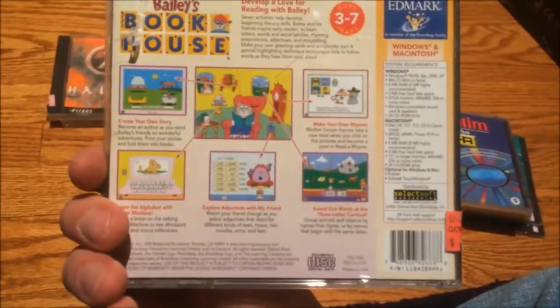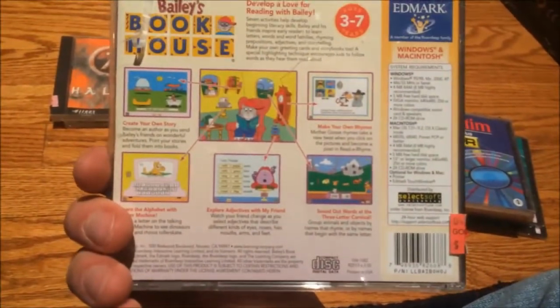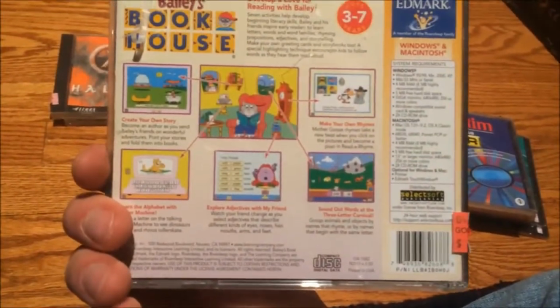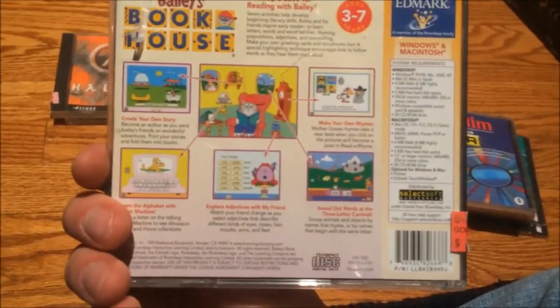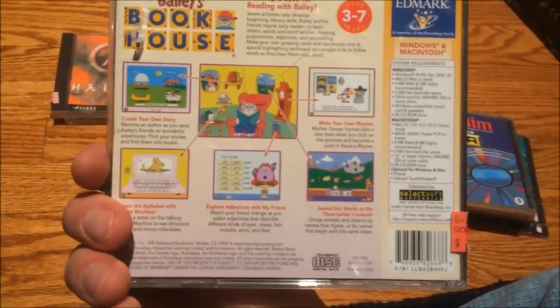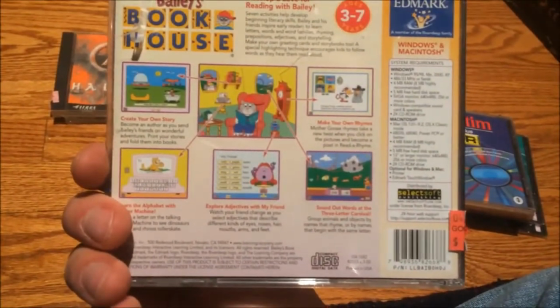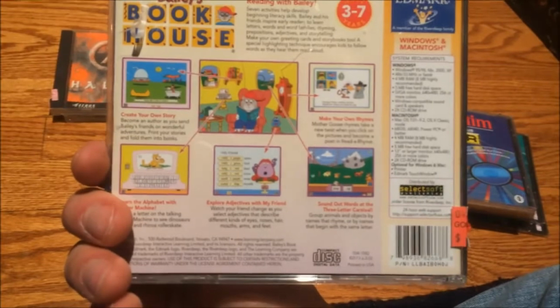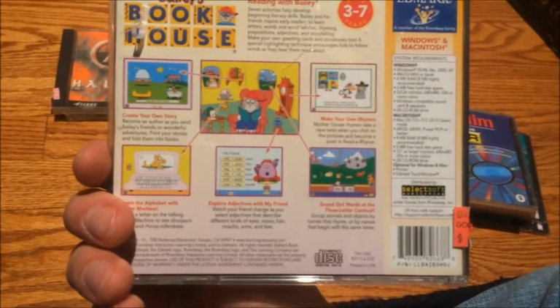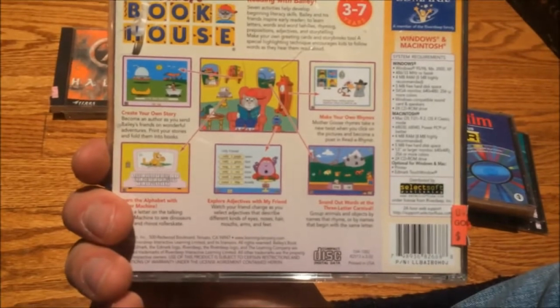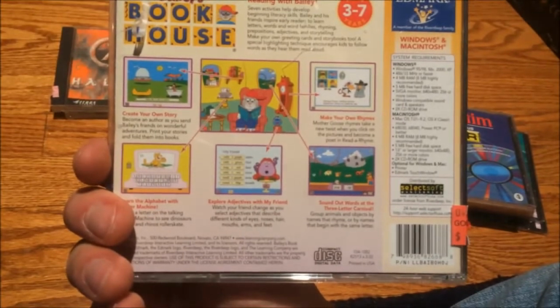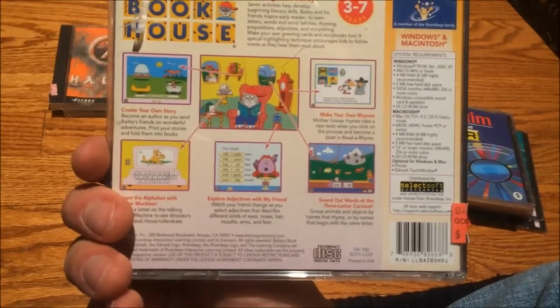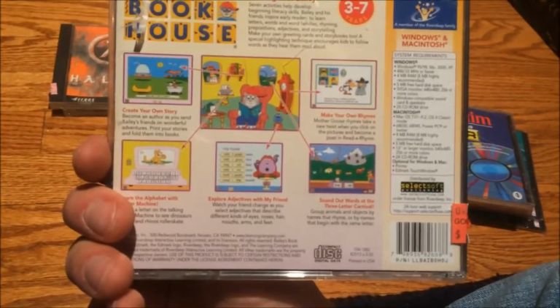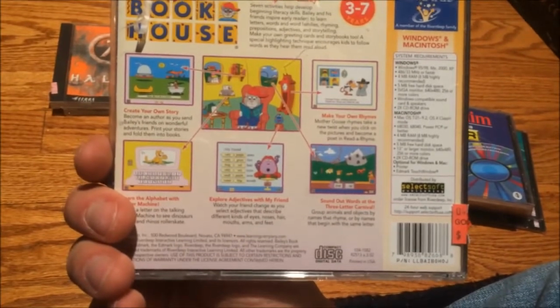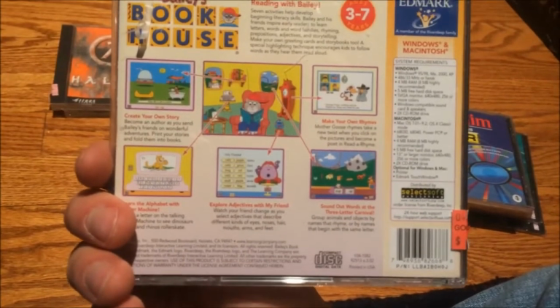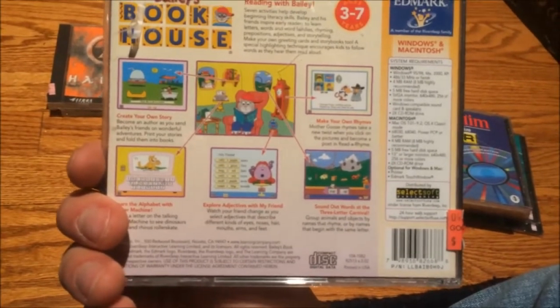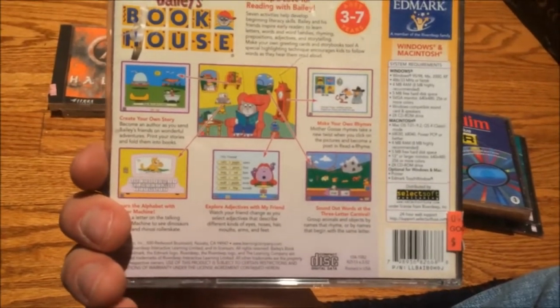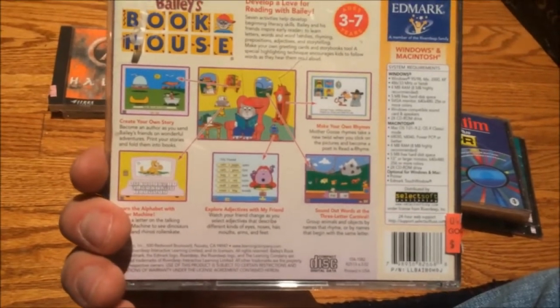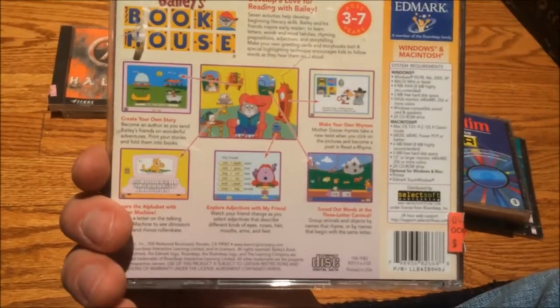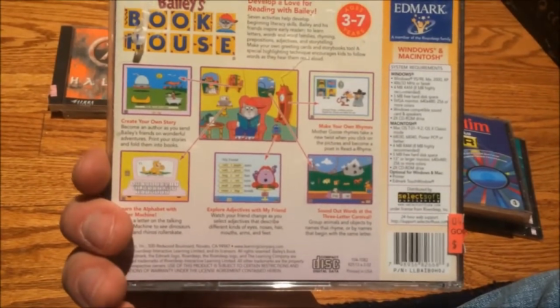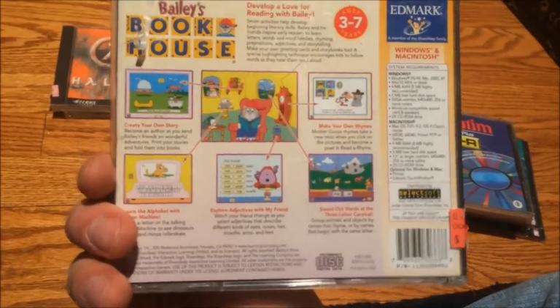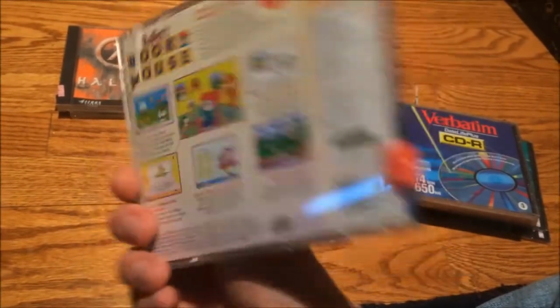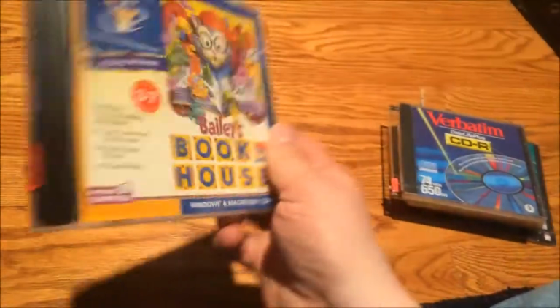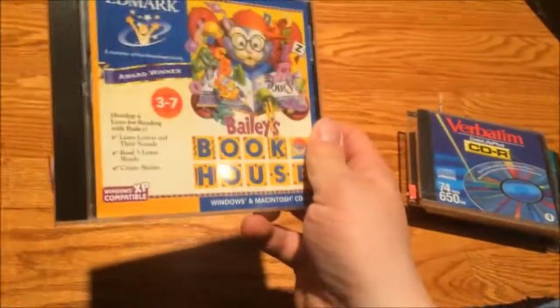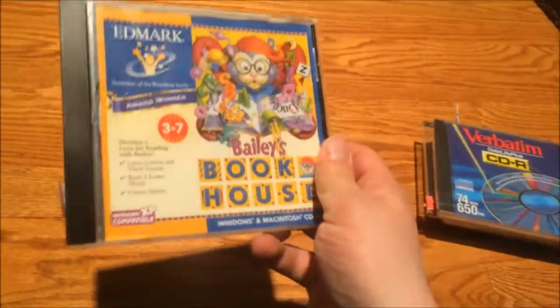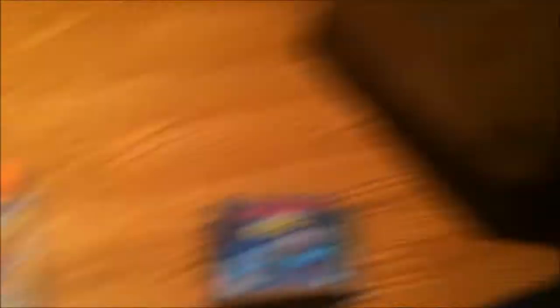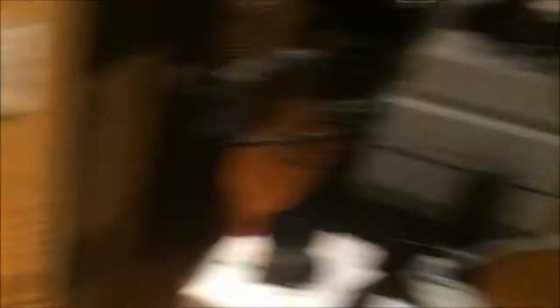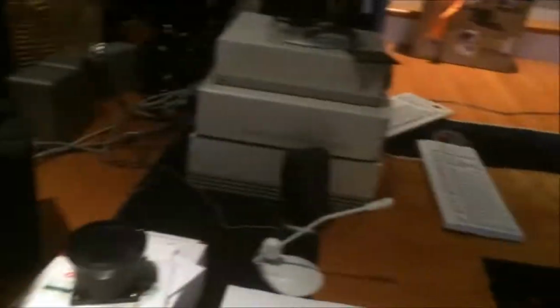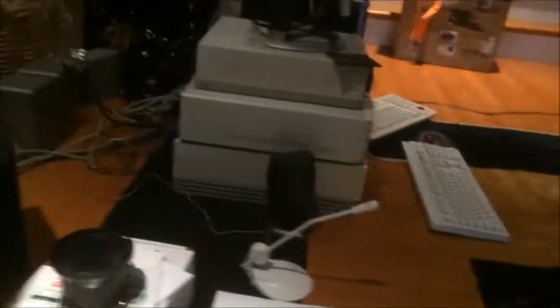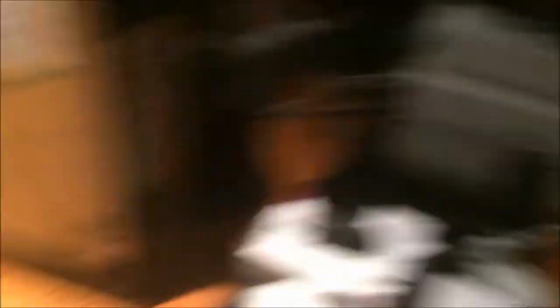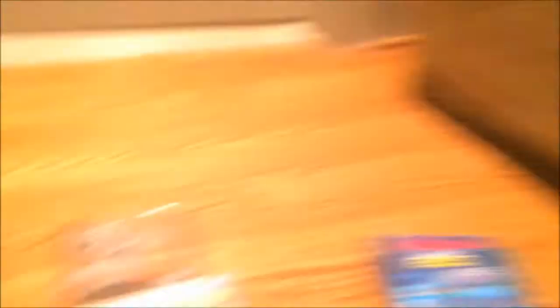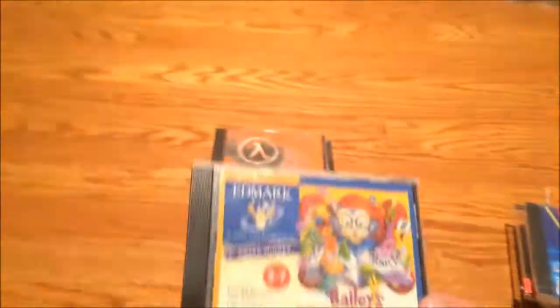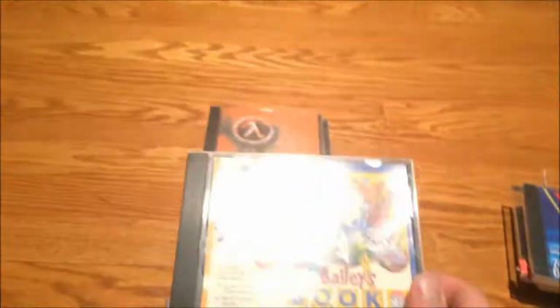It works on 95, 98, Me, 2000, and XP — you need a 486 or higher to play this. Hey, that would work on the Gateway. Cool.